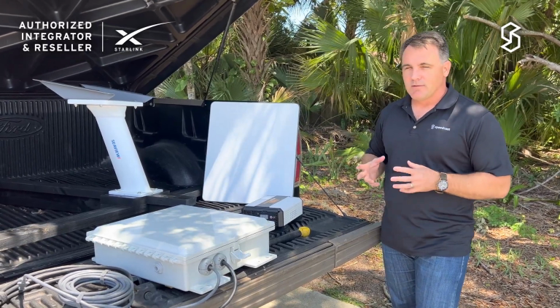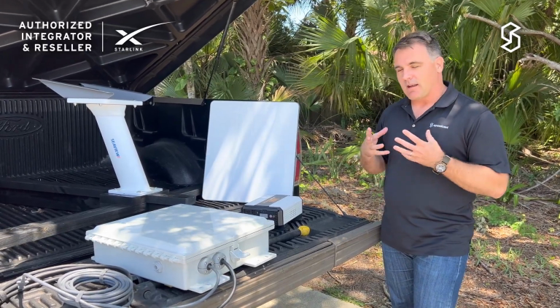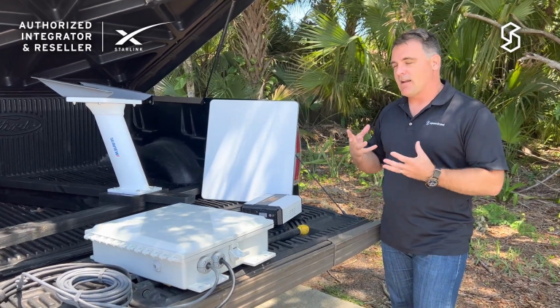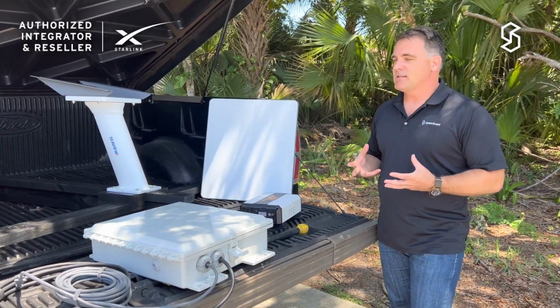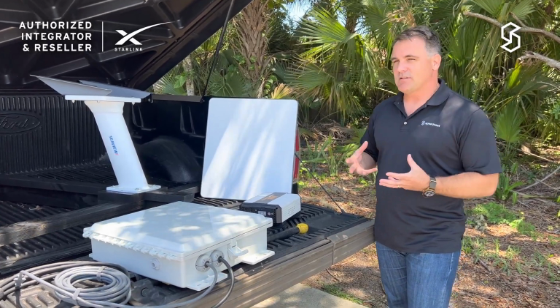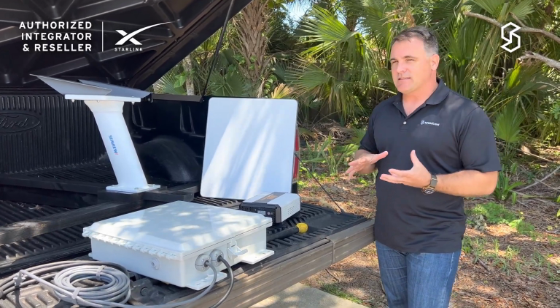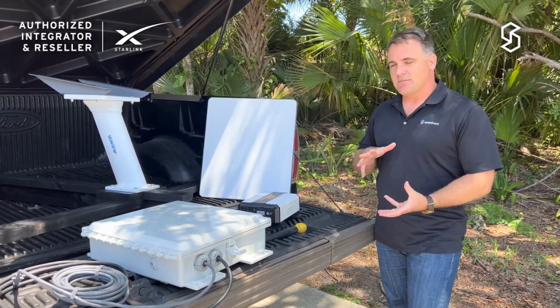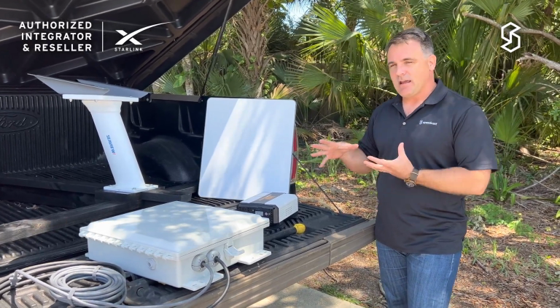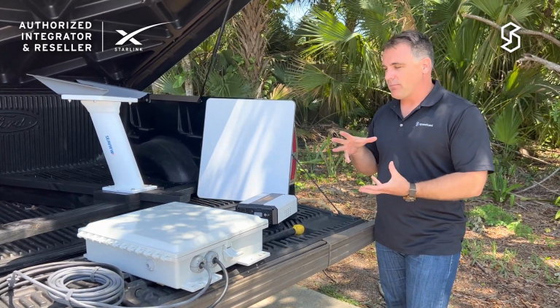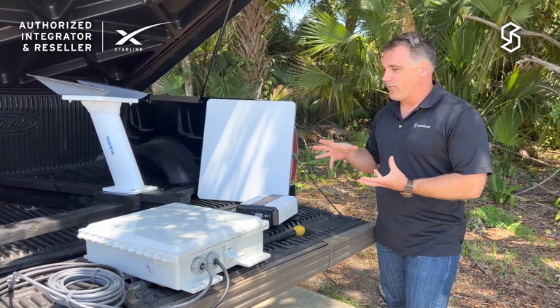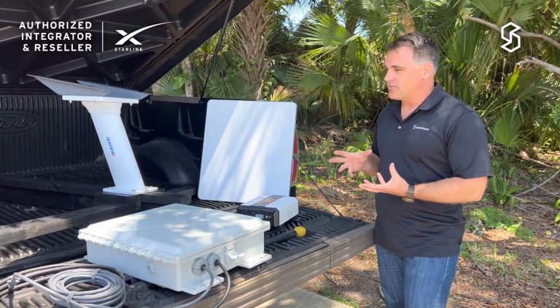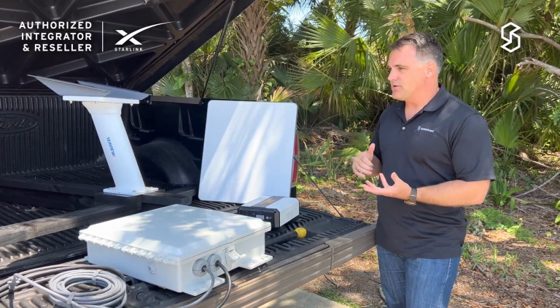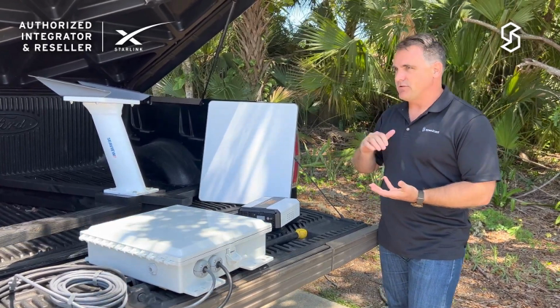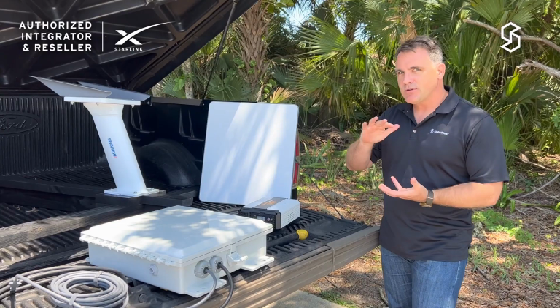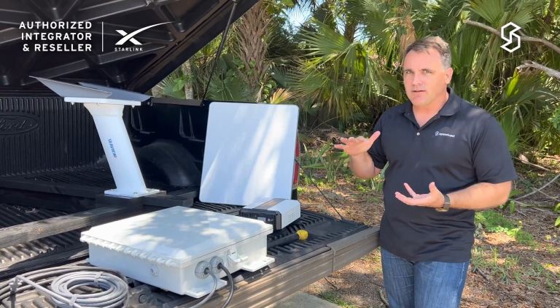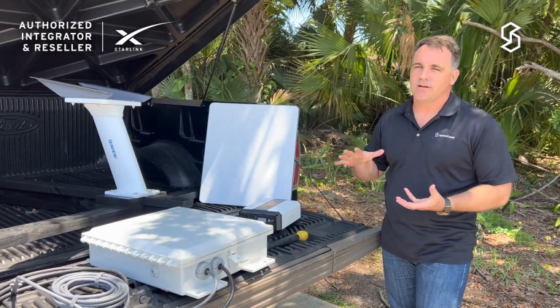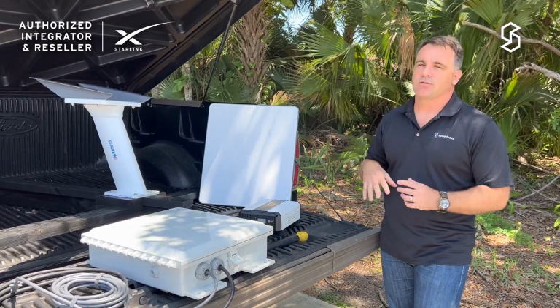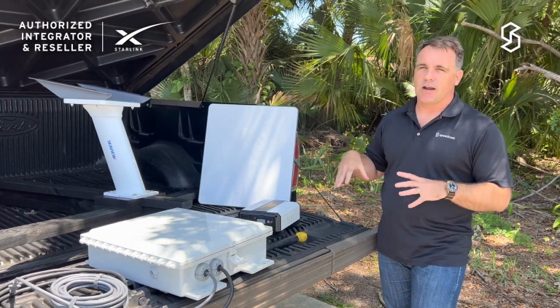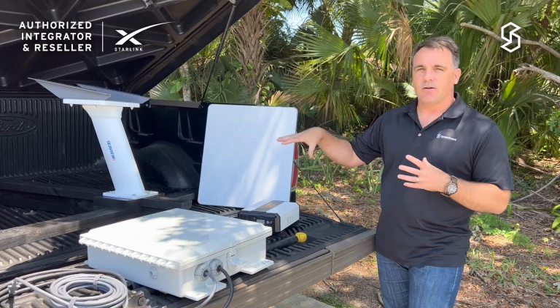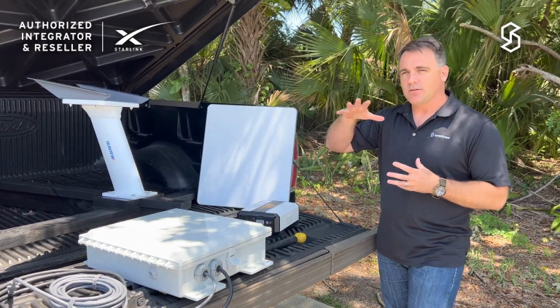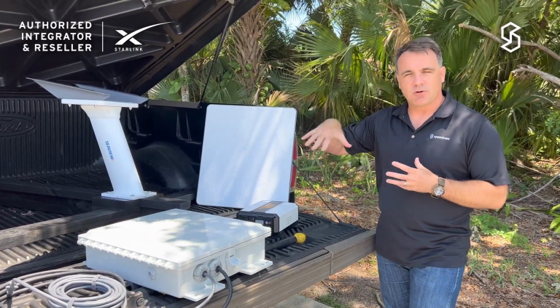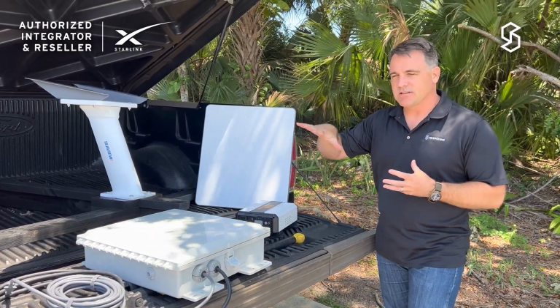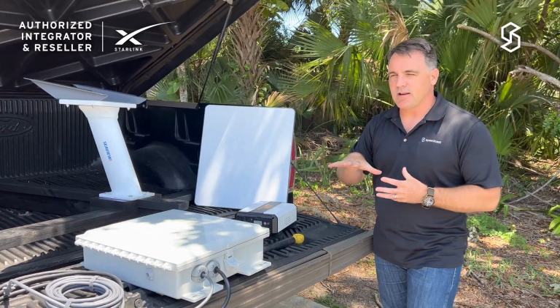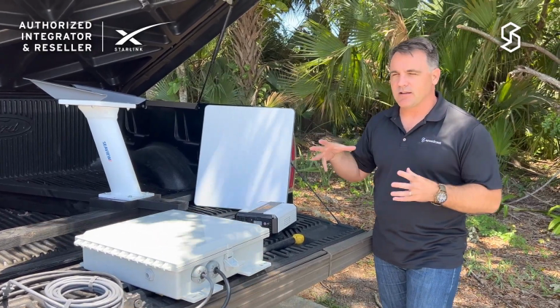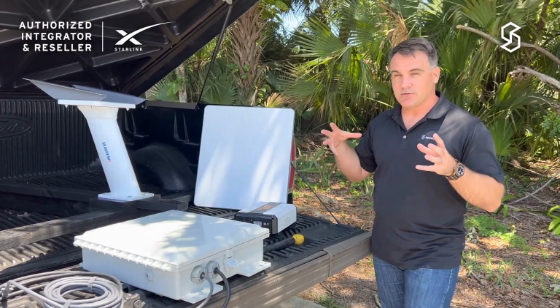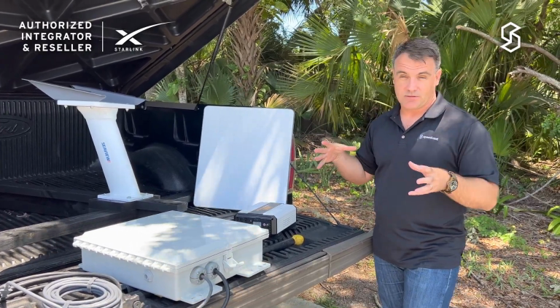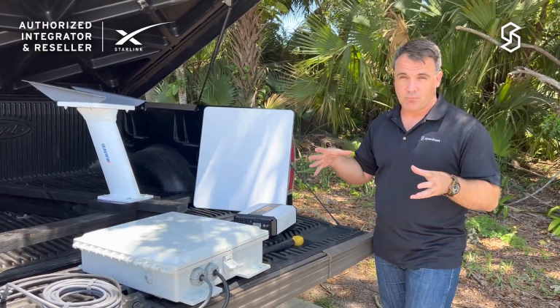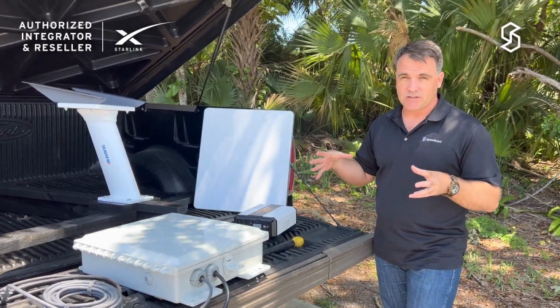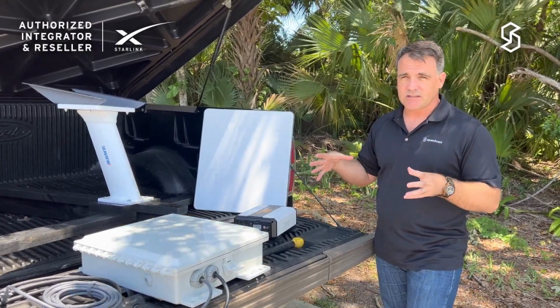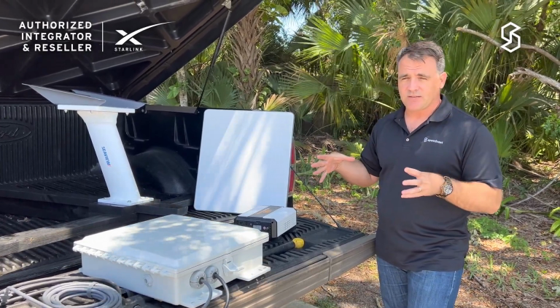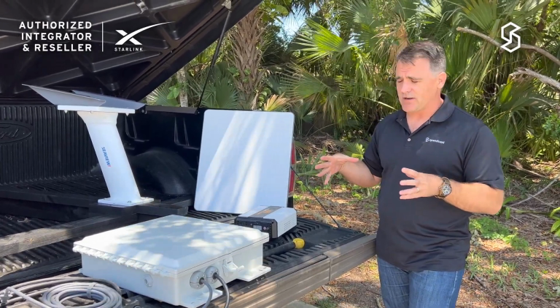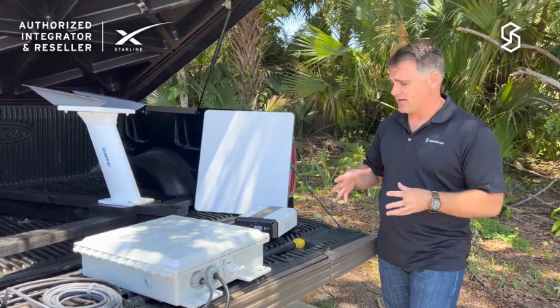We've got a lot of customers asking about how it performs when you go under tree coverage, how it works in different areas, or in more densely covered areas.